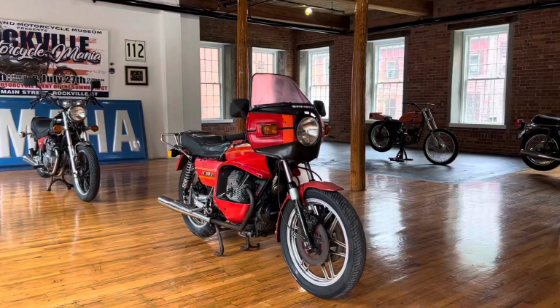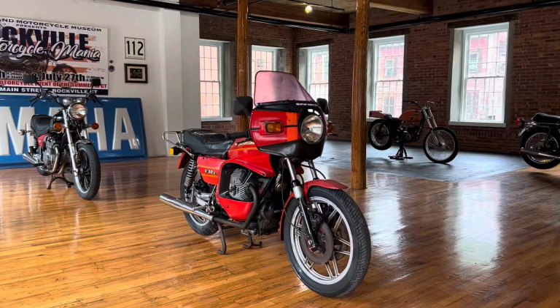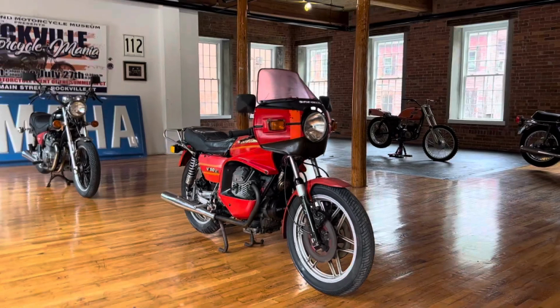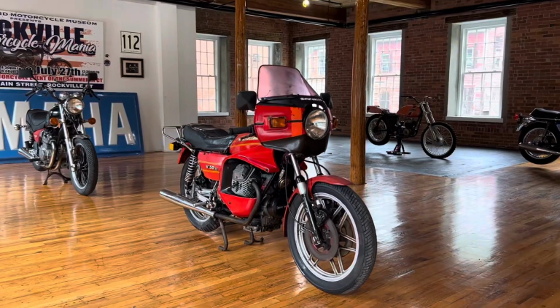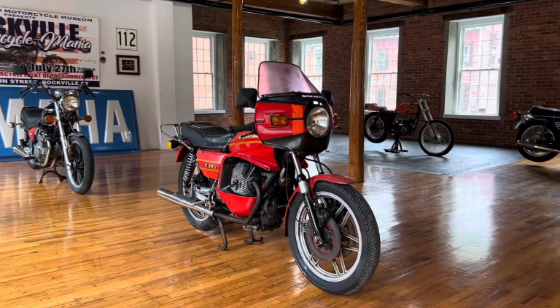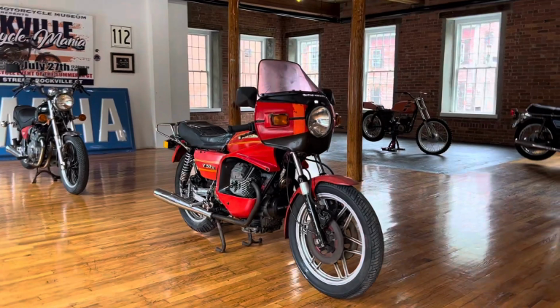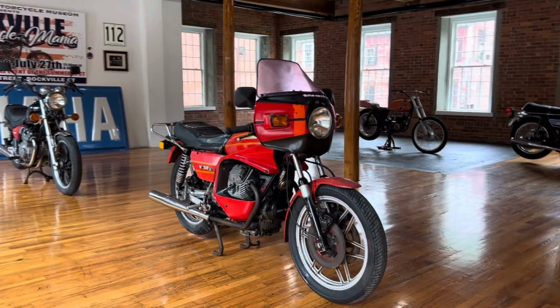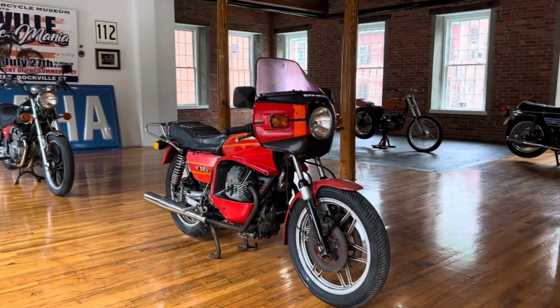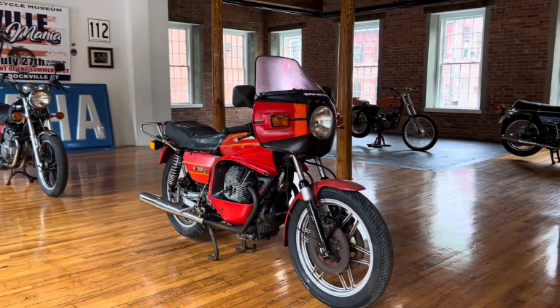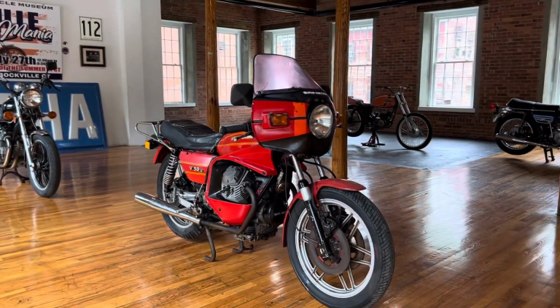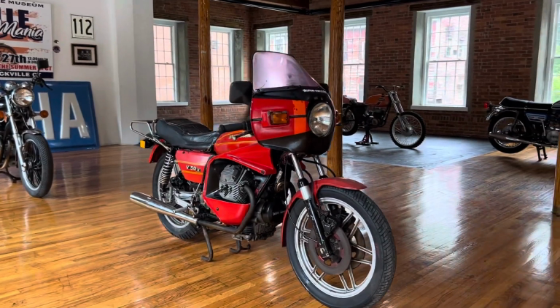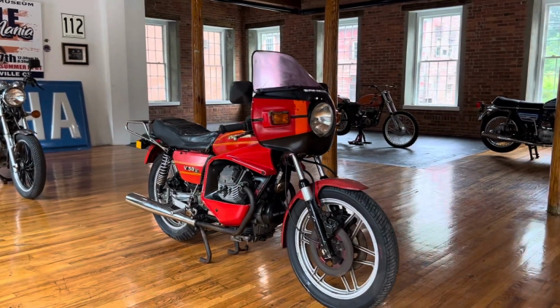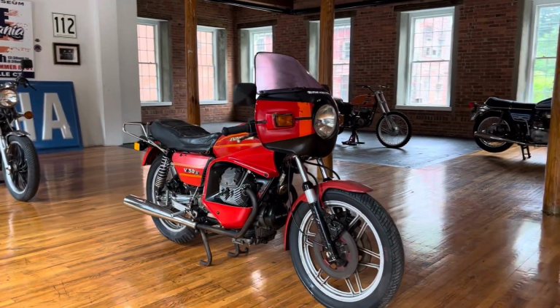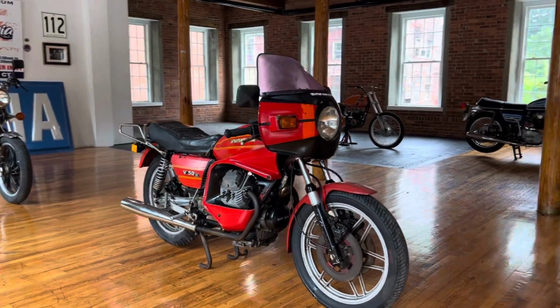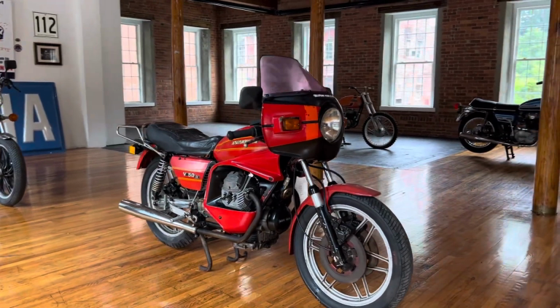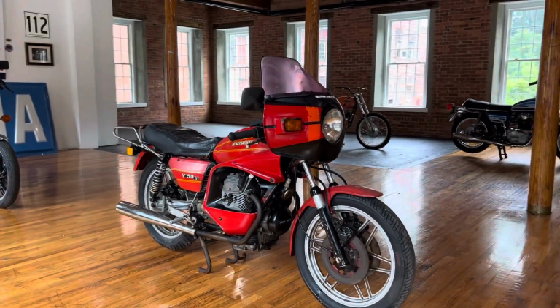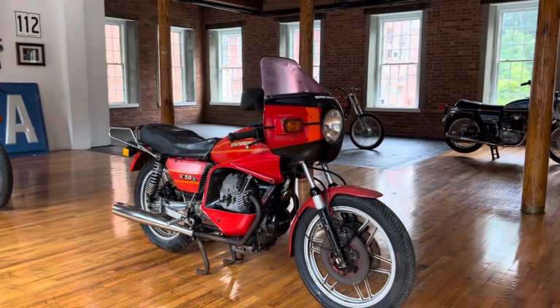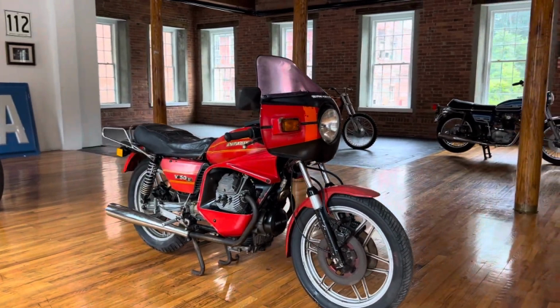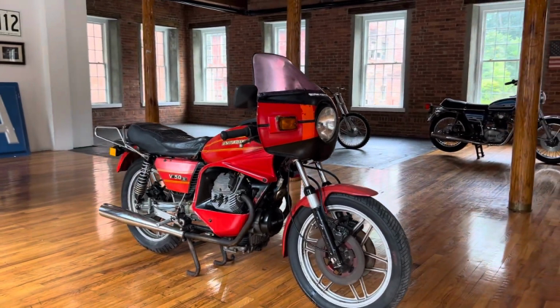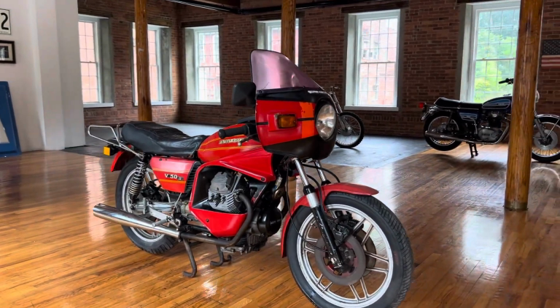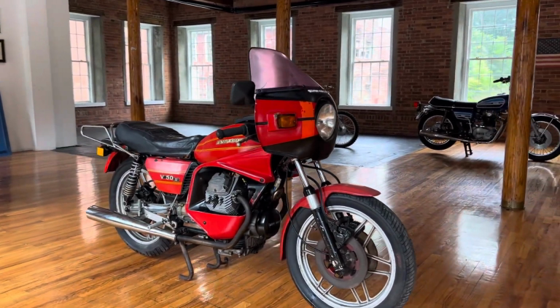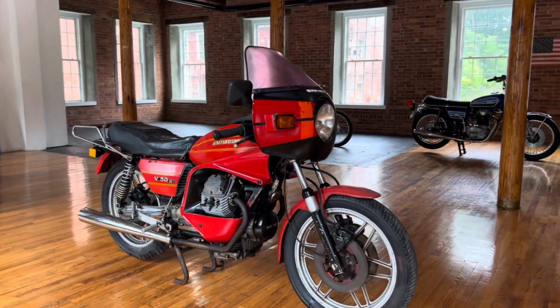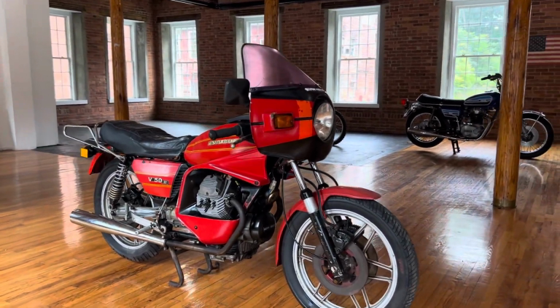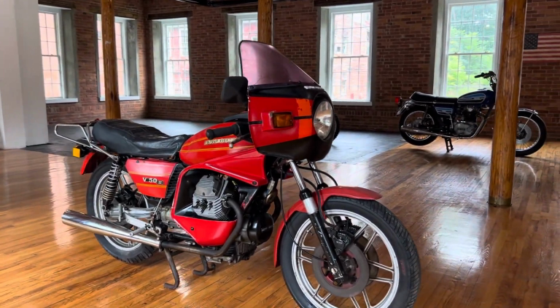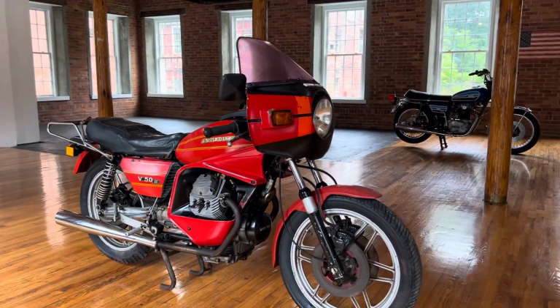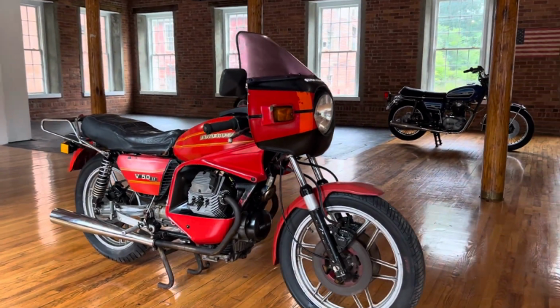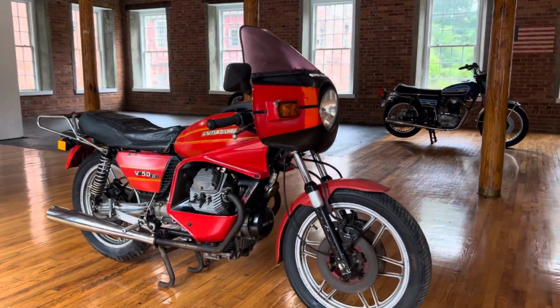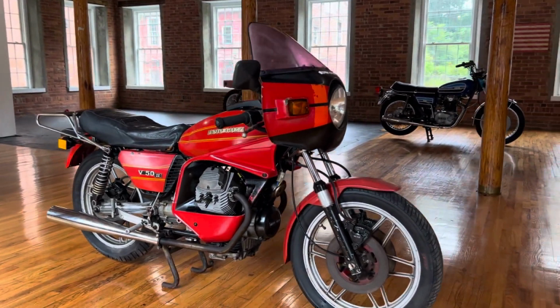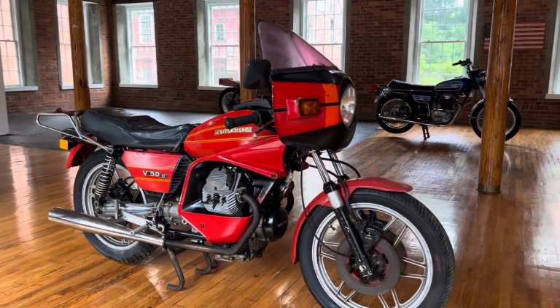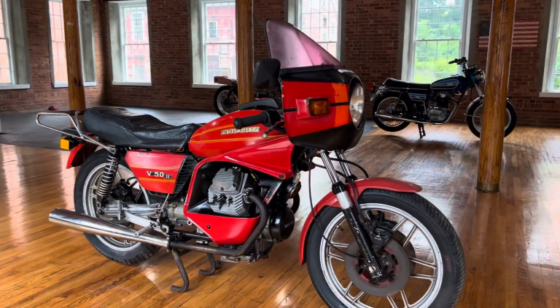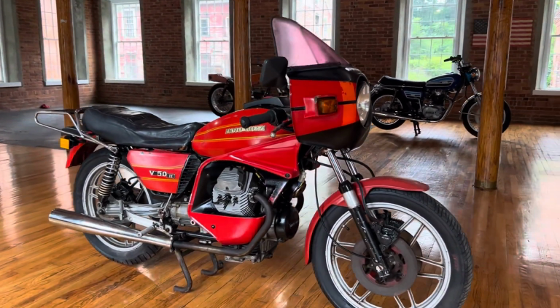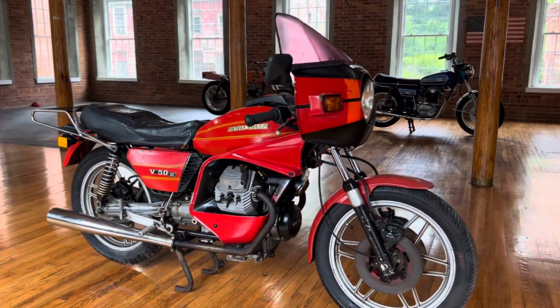Alright guys, check it out. Up on the auction block this week: this 1980 Moto Guzzi V50 II.